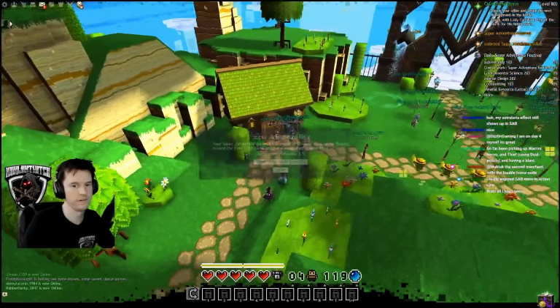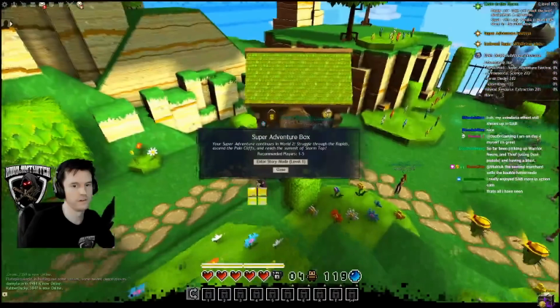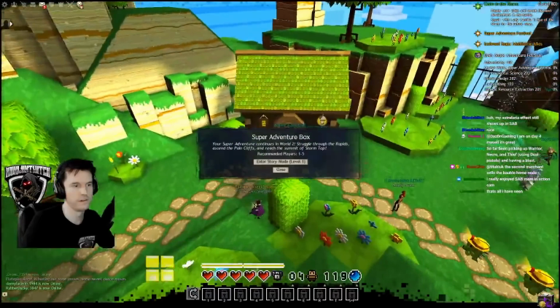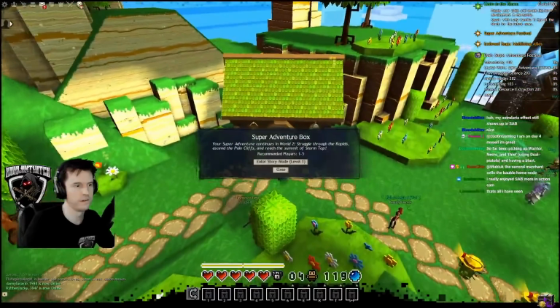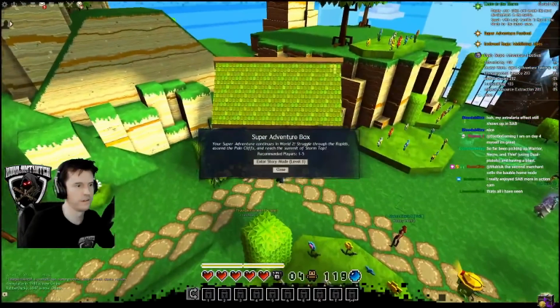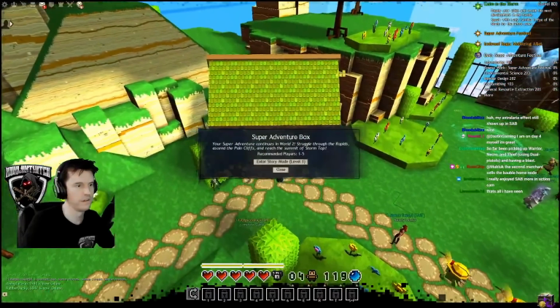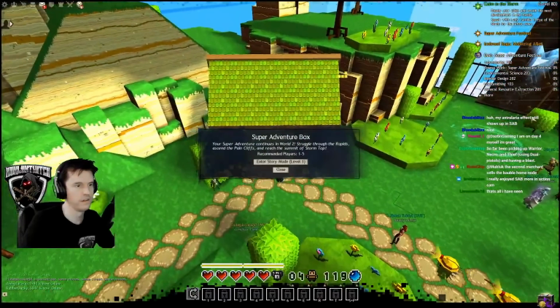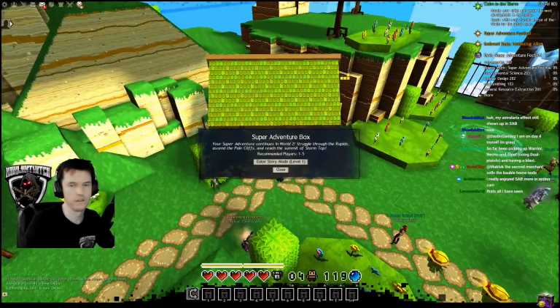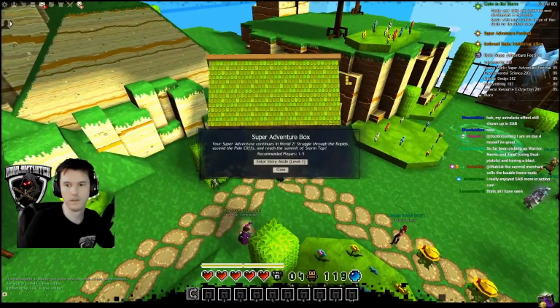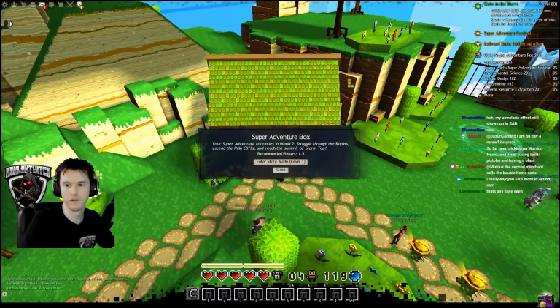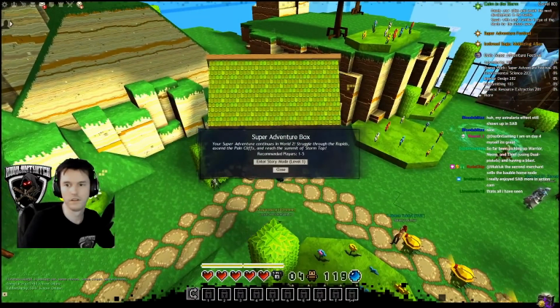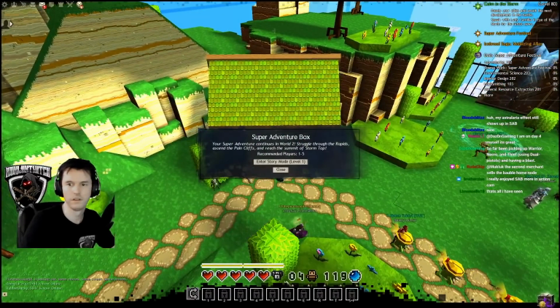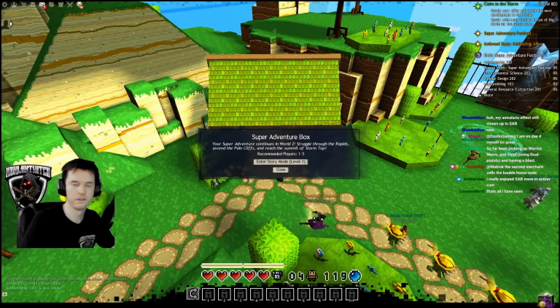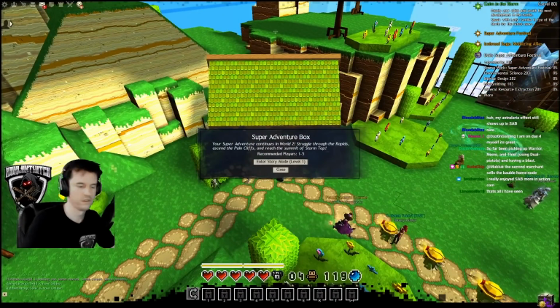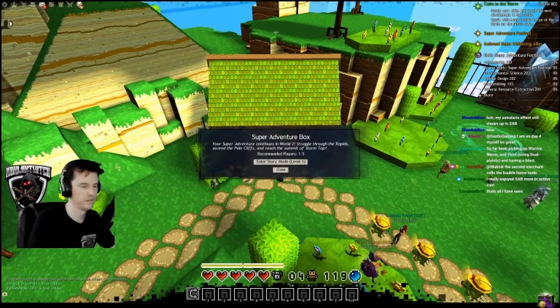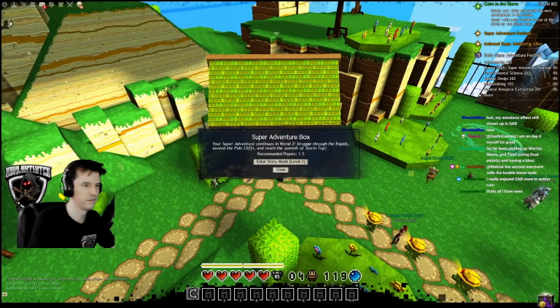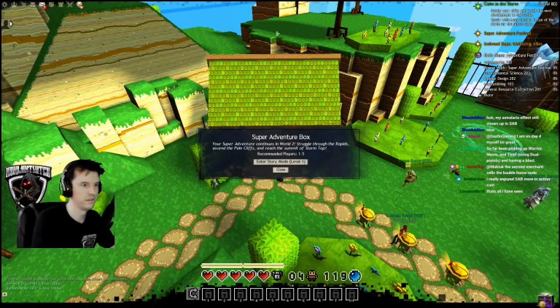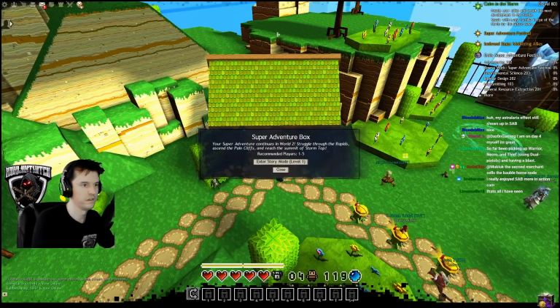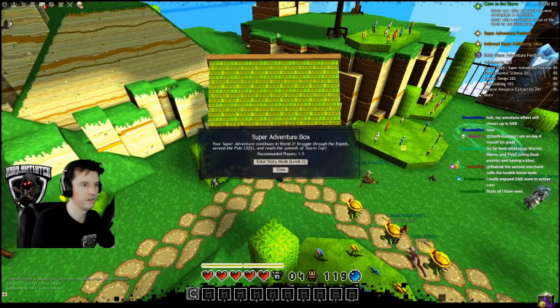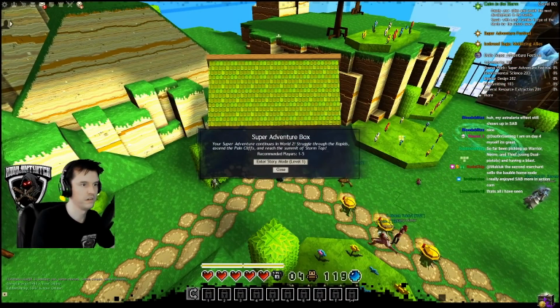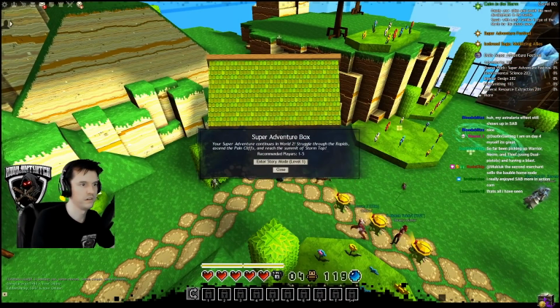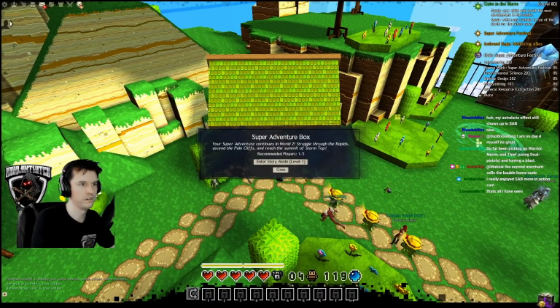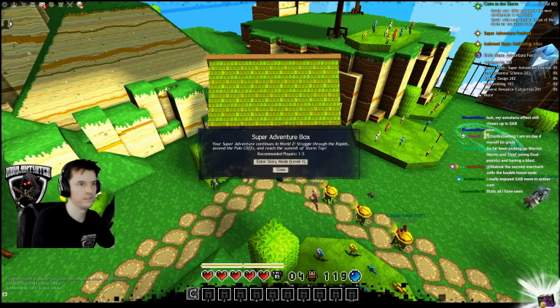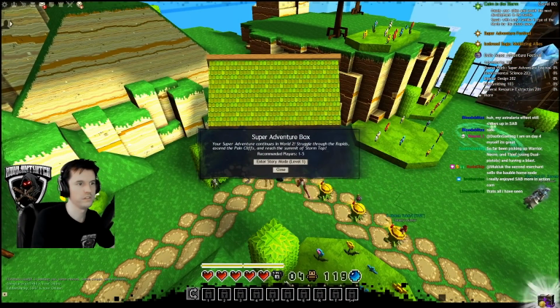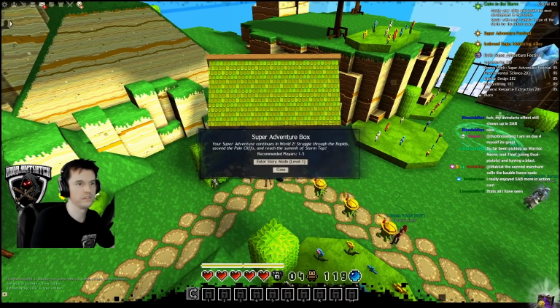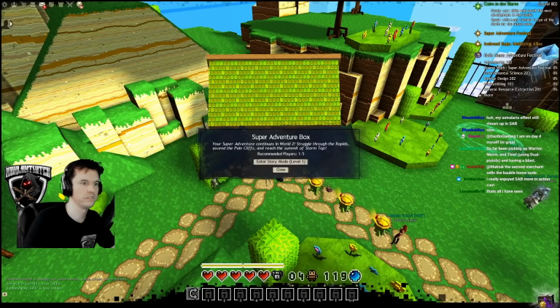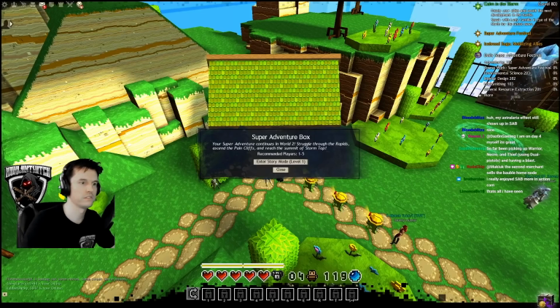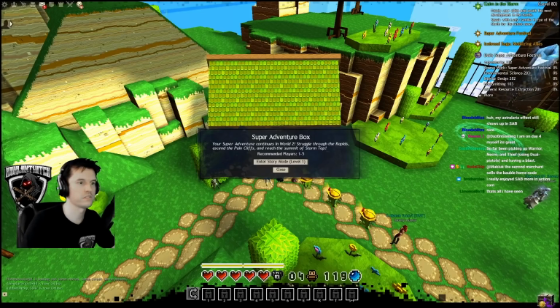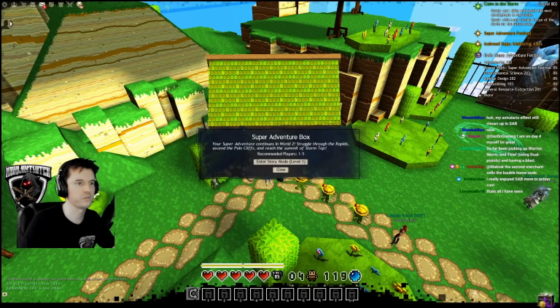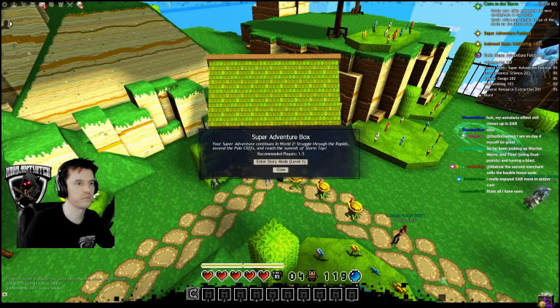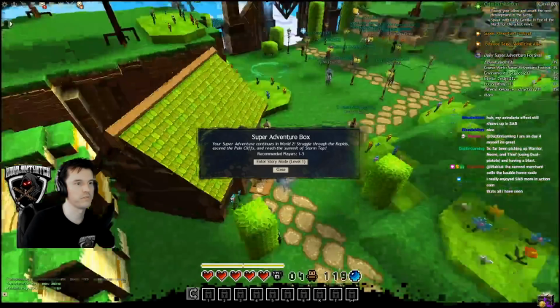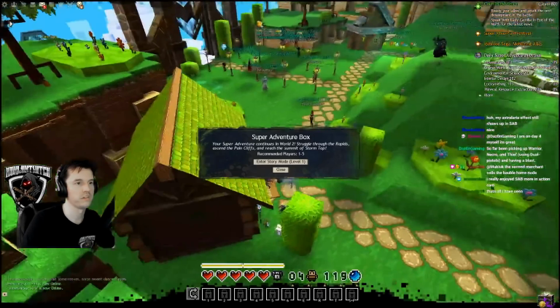If you defeat all of World 1, you can access World 2 through the green-roofed house in the main plaza for more content.